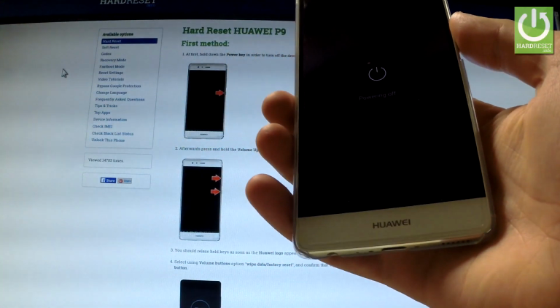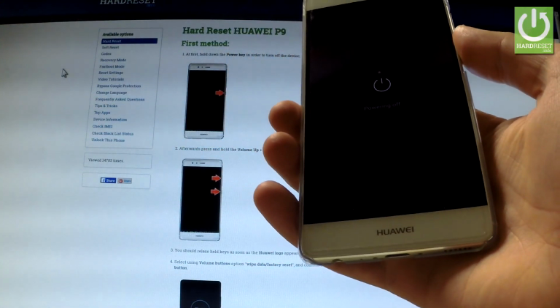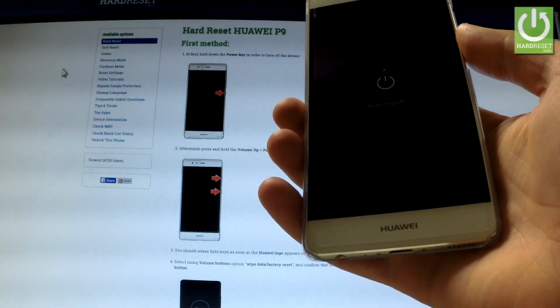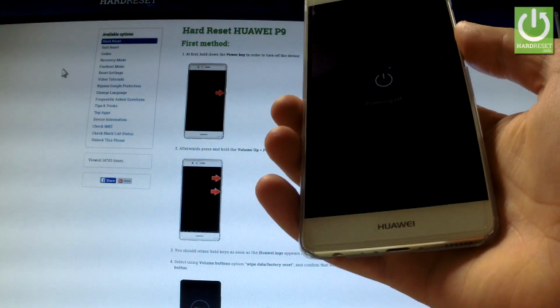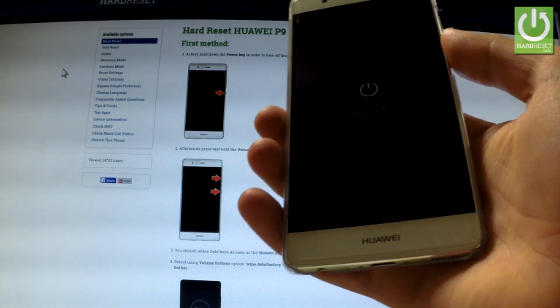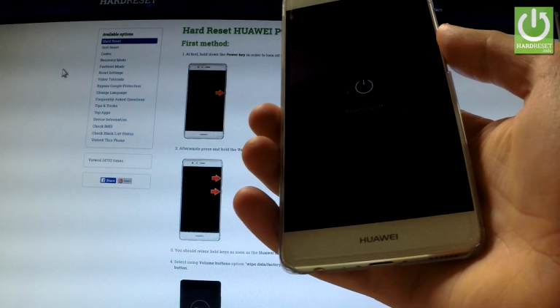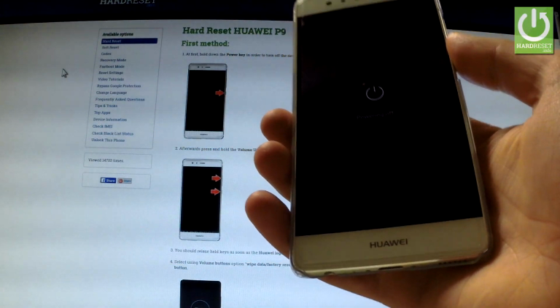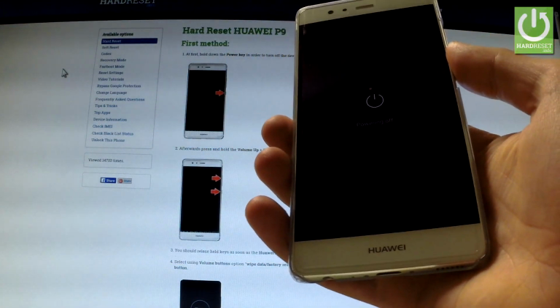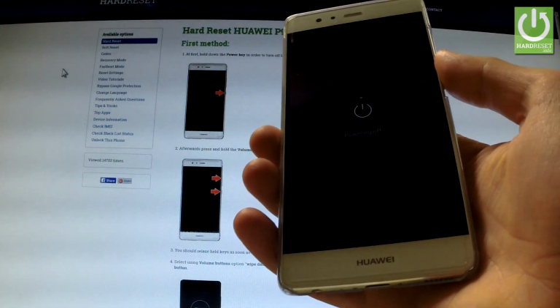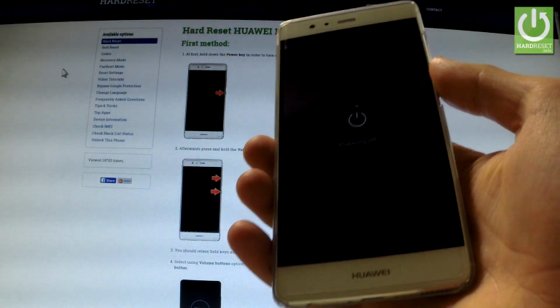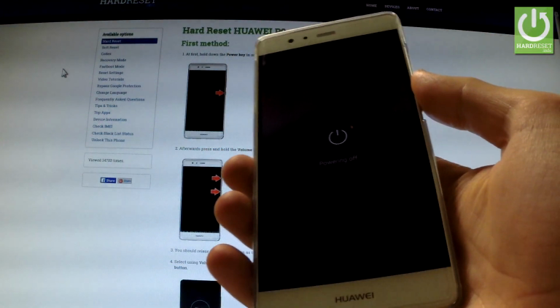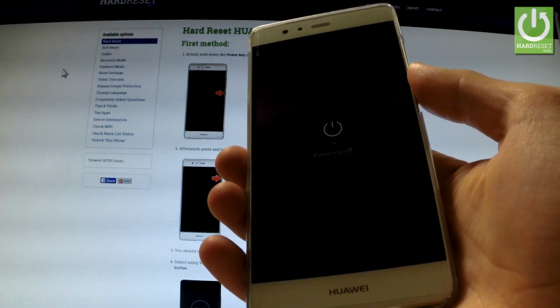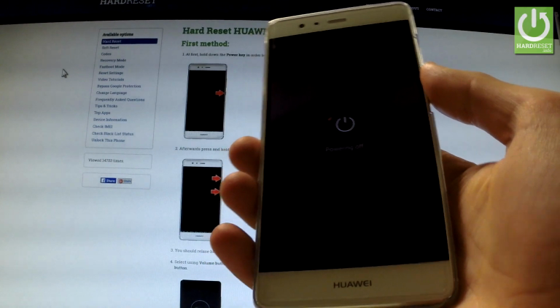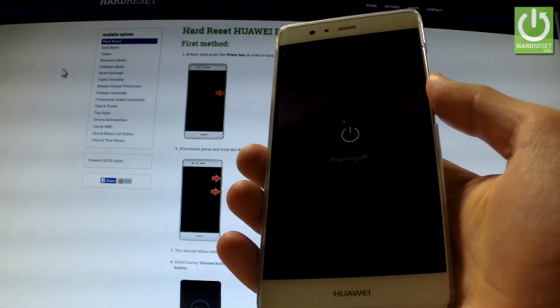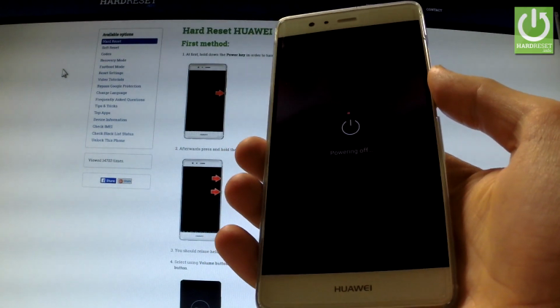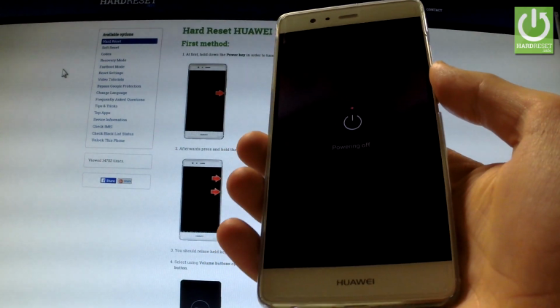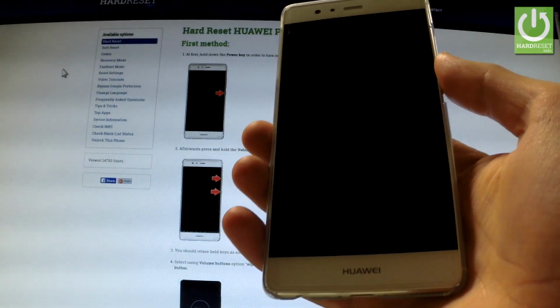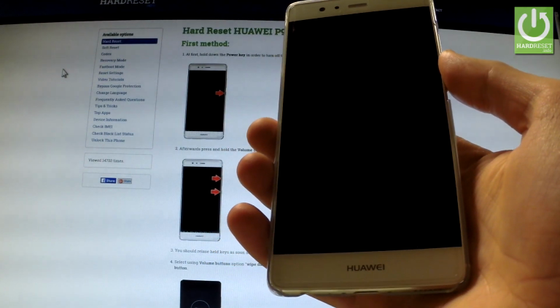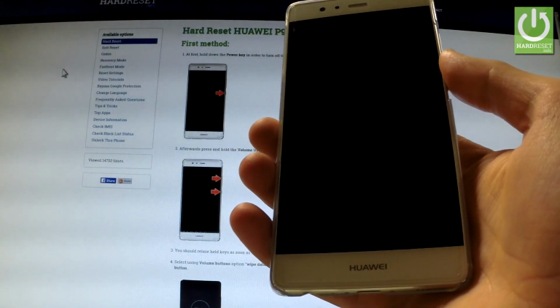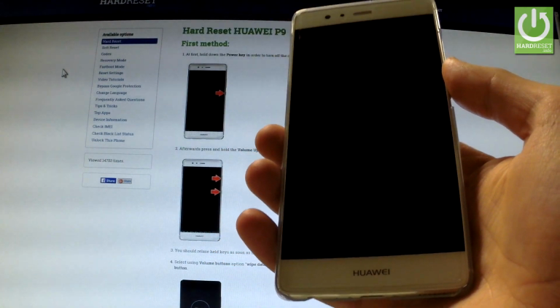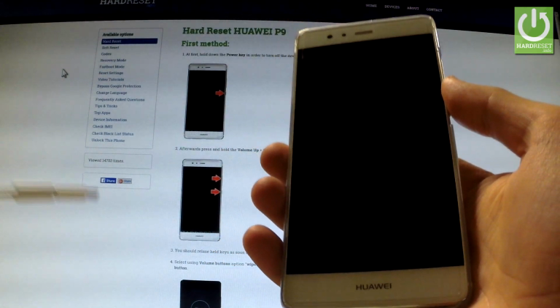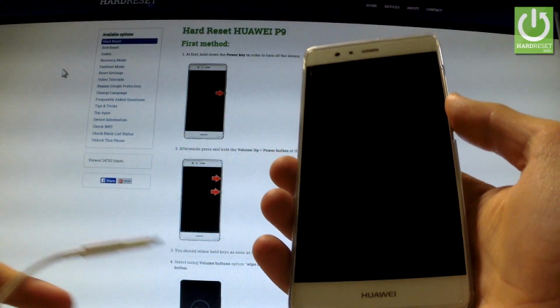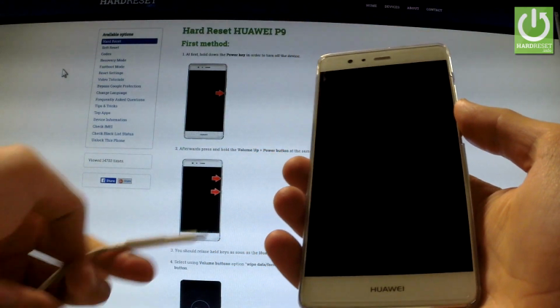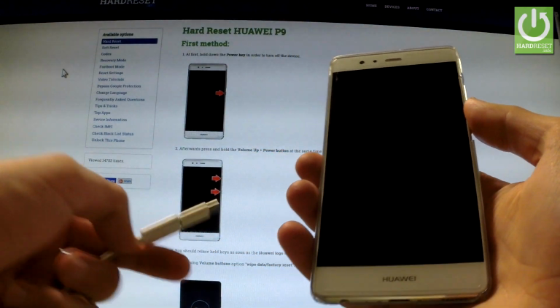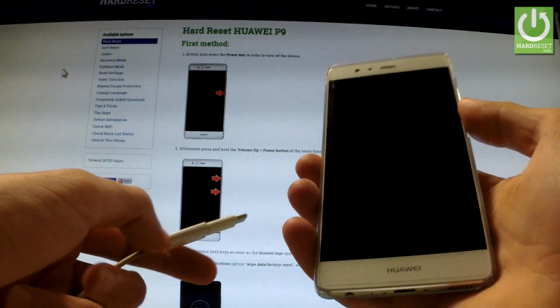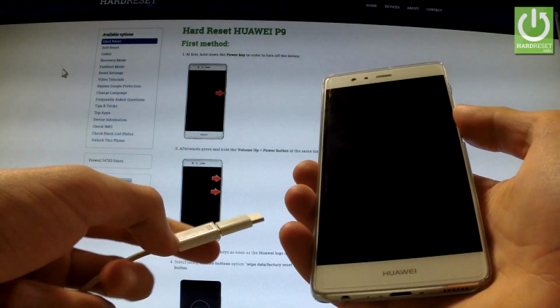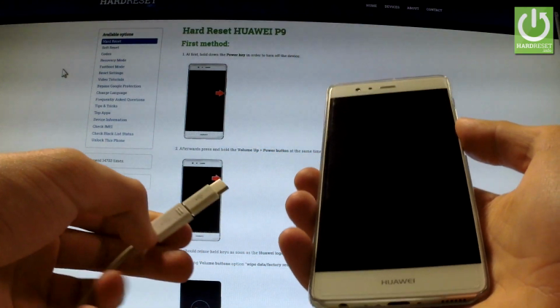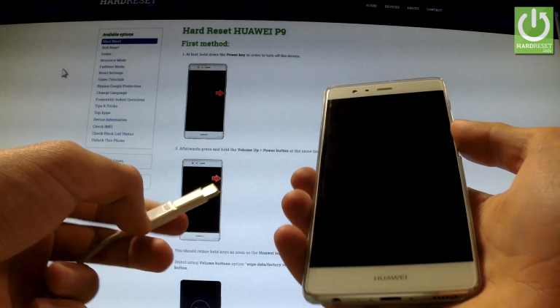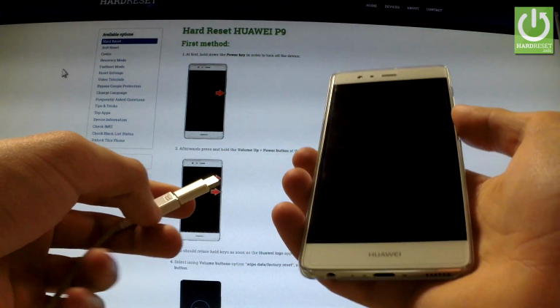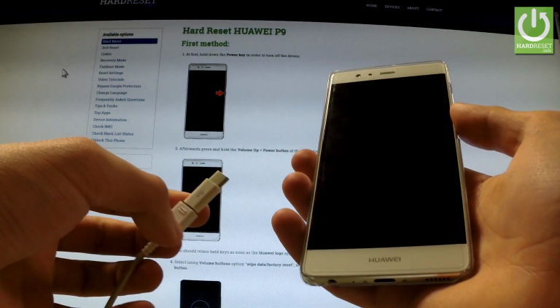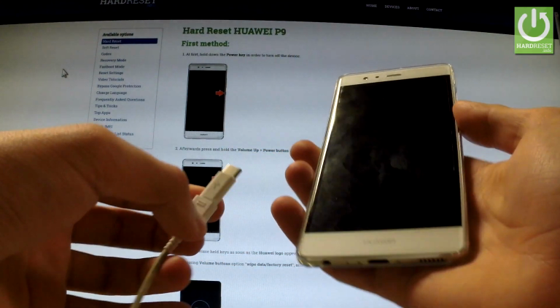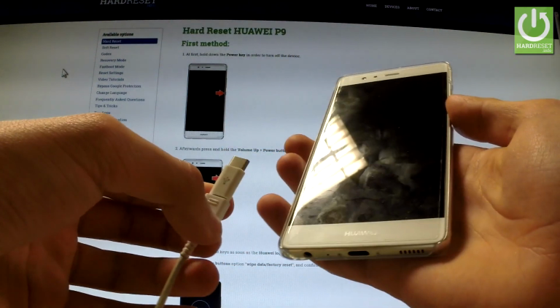Wait until your device is completely switched off and afterwards you have to prepare a micro USB cable connected to your PC.